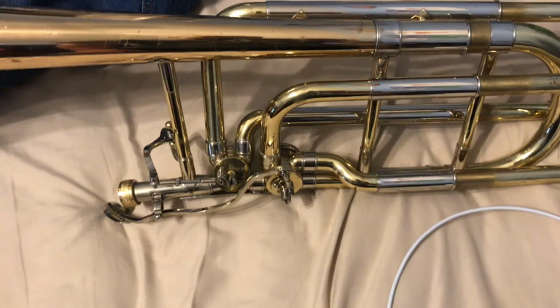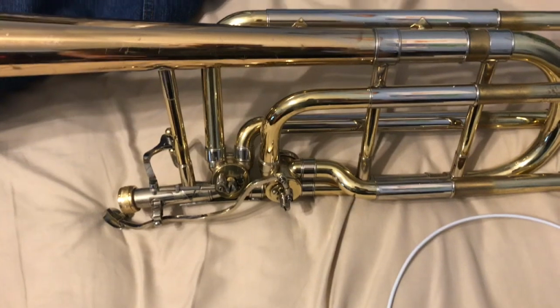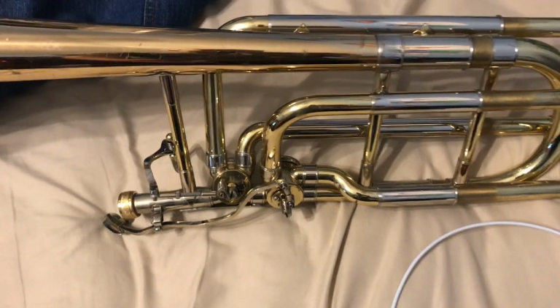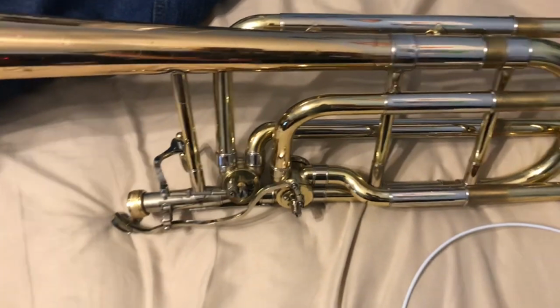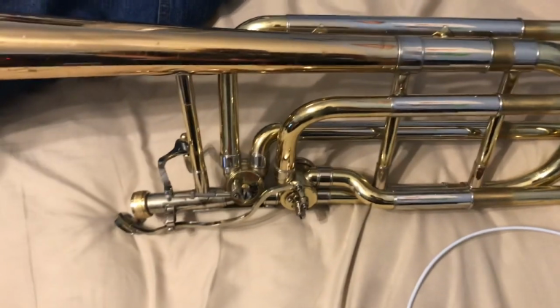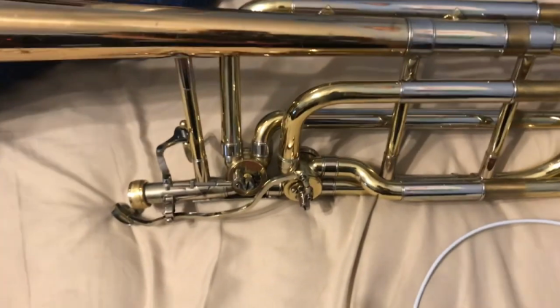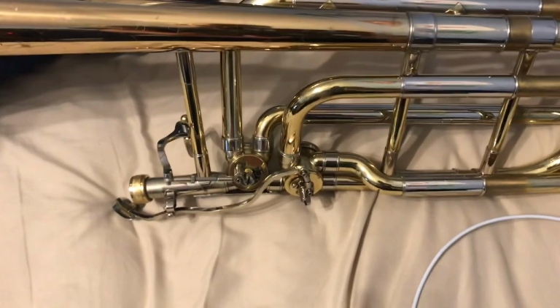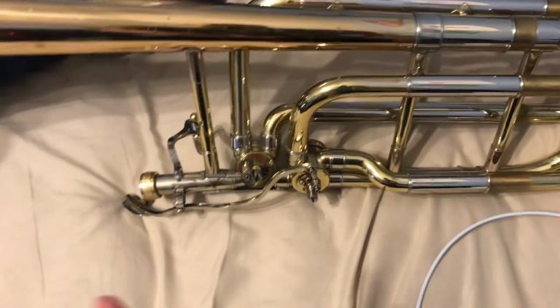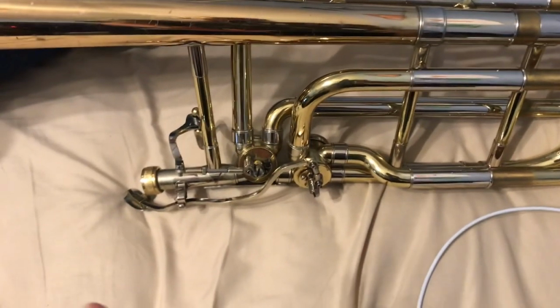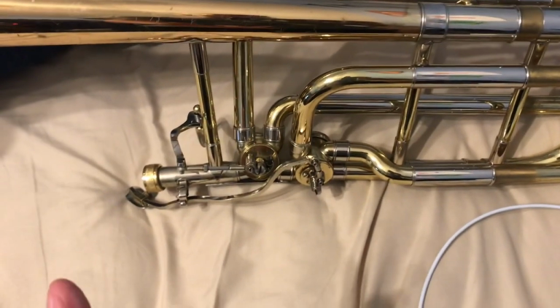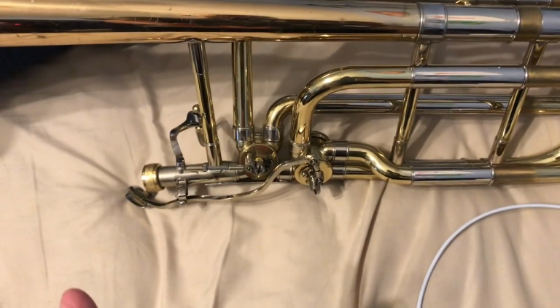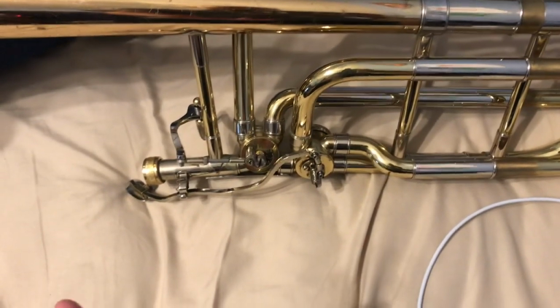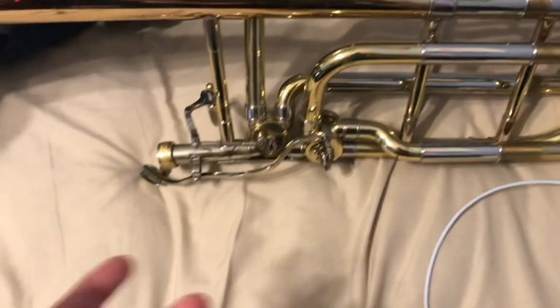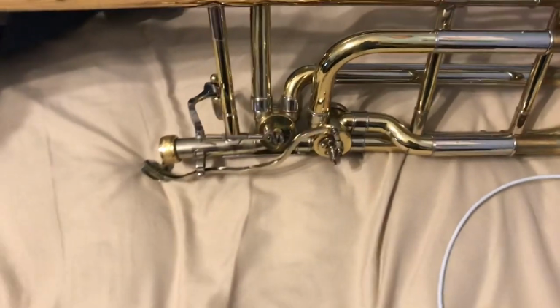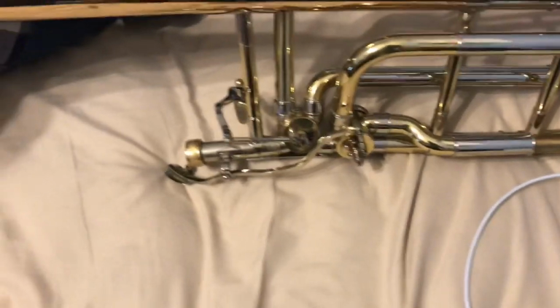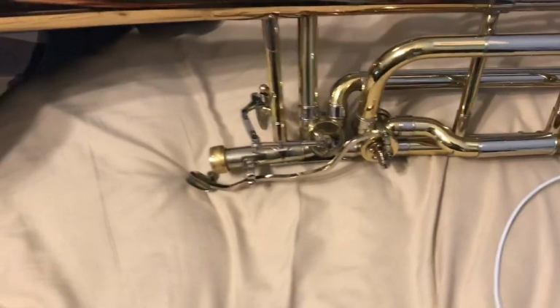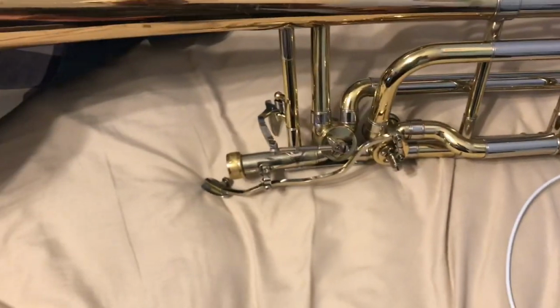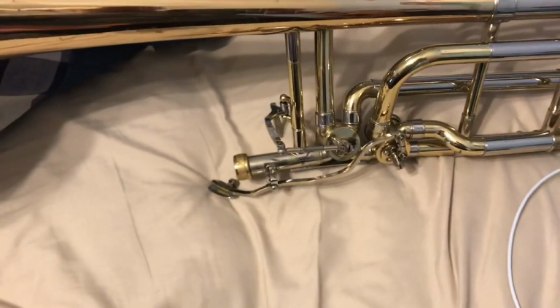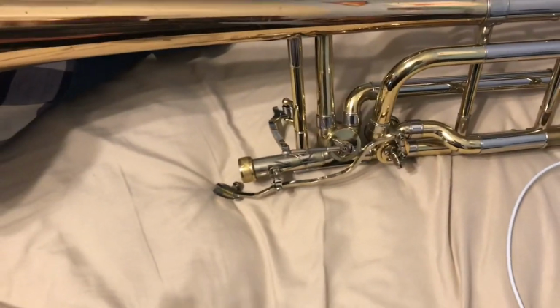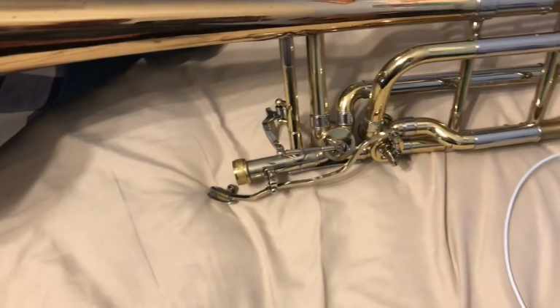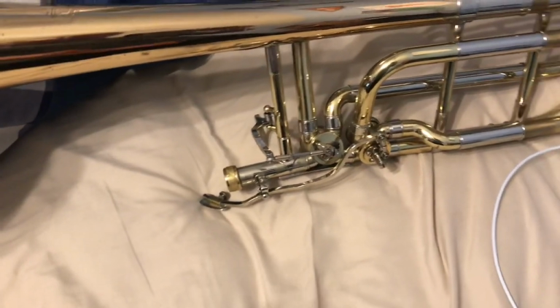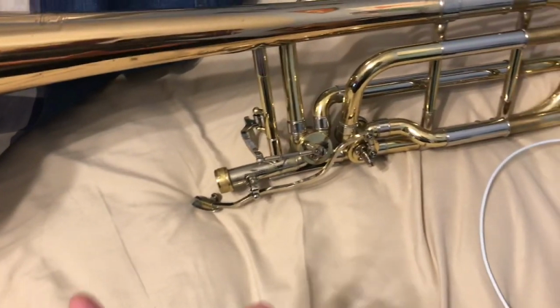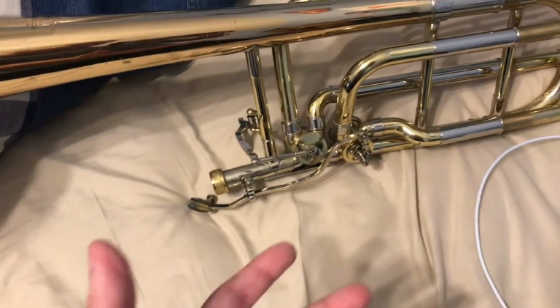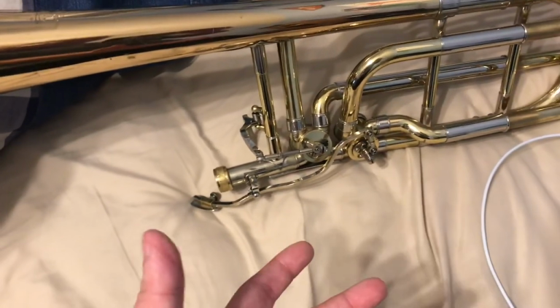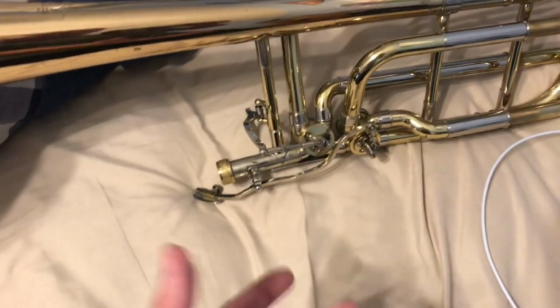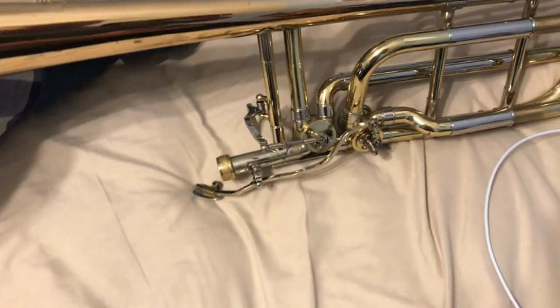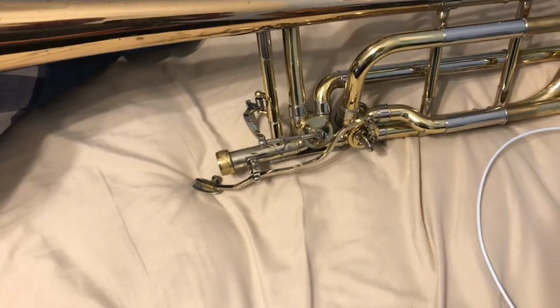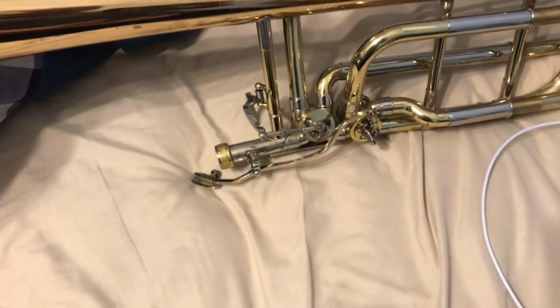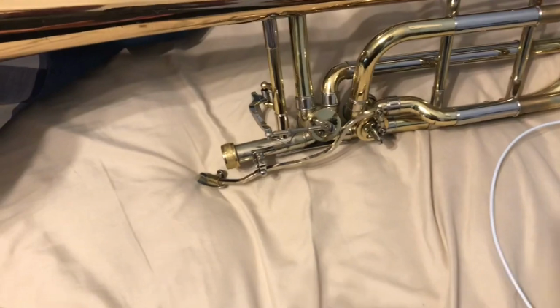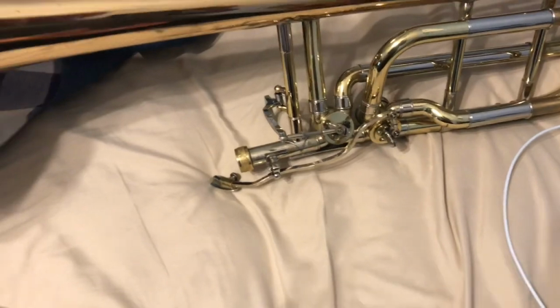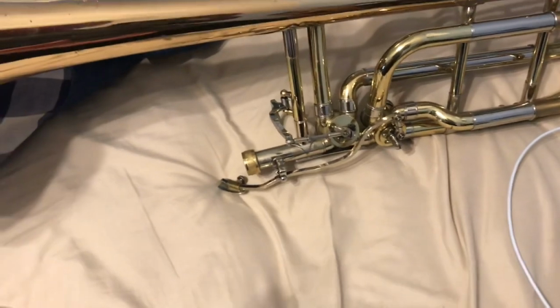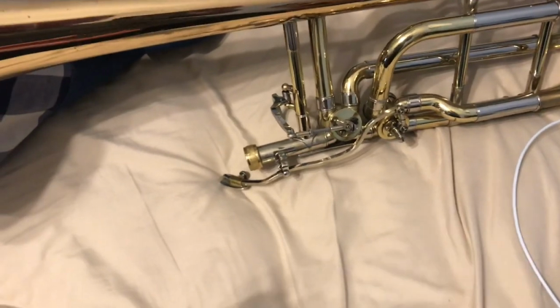What's up? It's your boy Spunky Bass Bone here, and today I'm going to be talking about a problem that's common with a lot of Bach instruments.